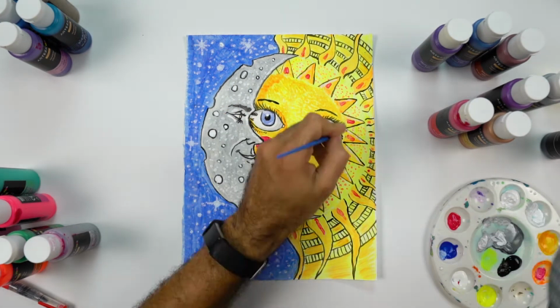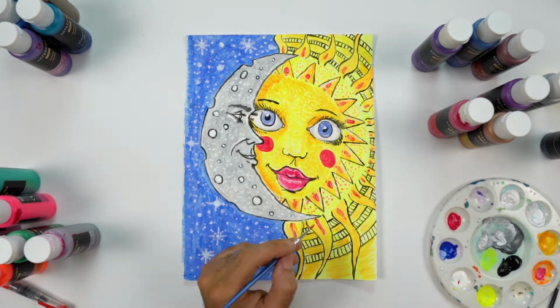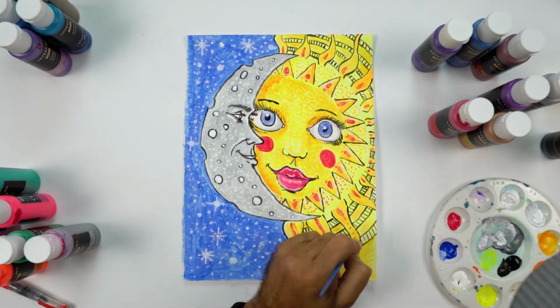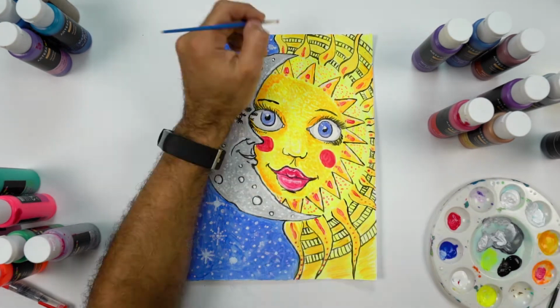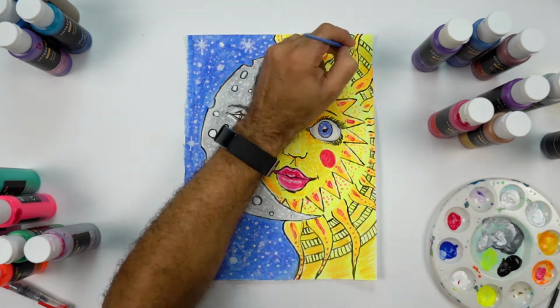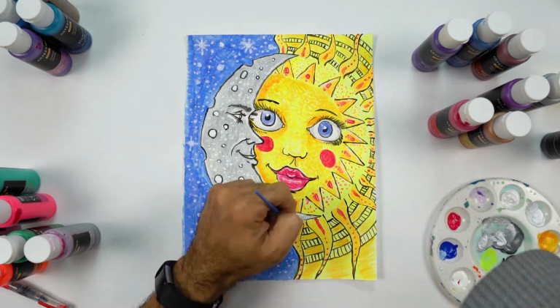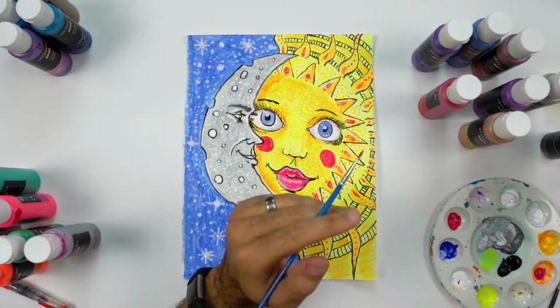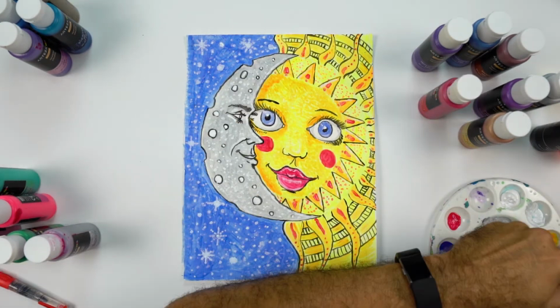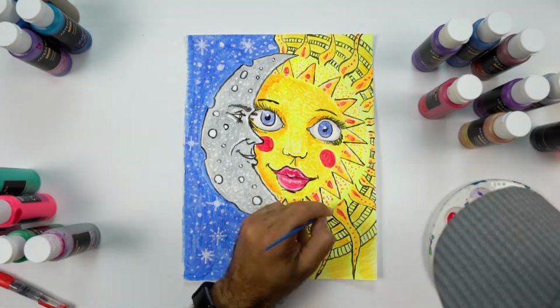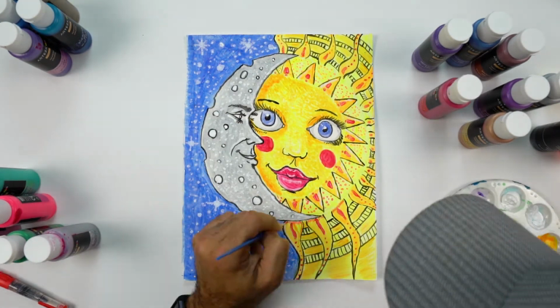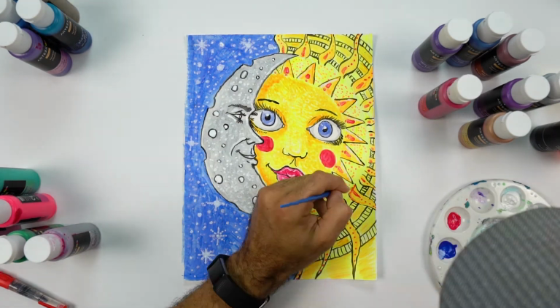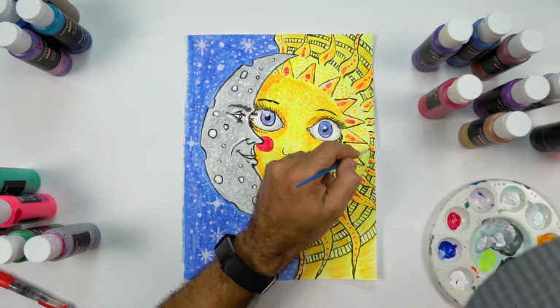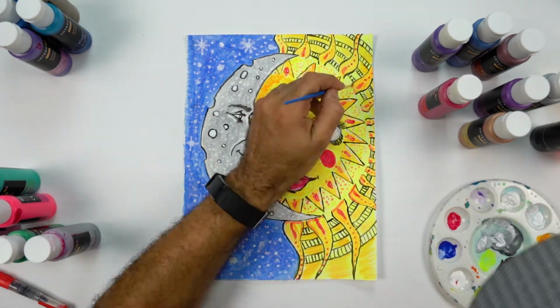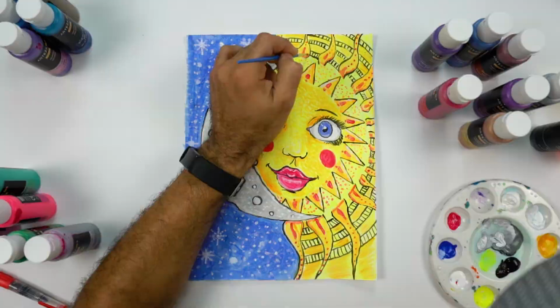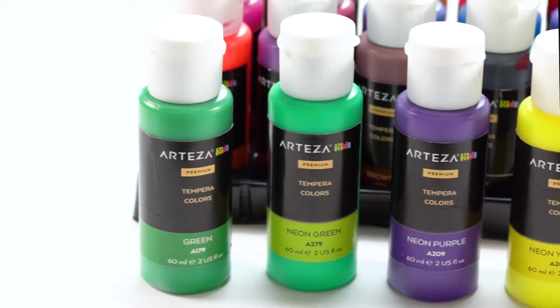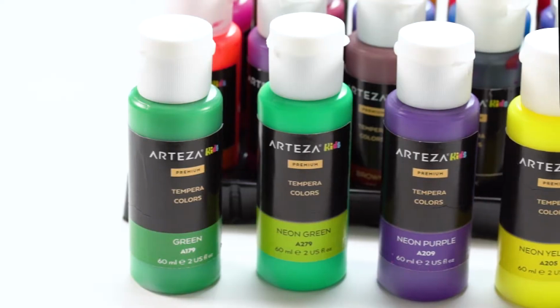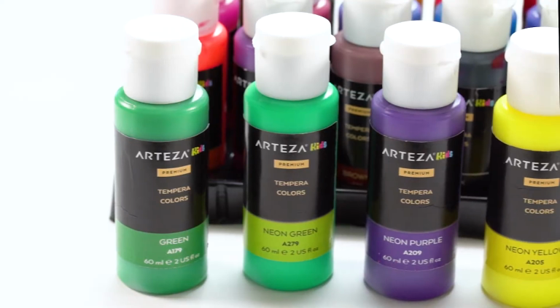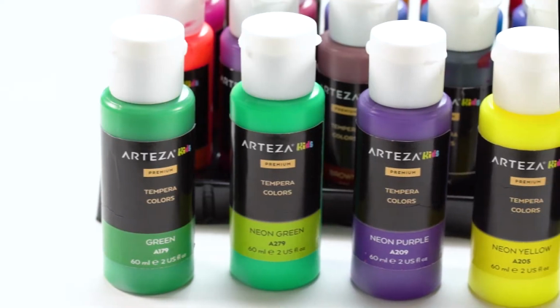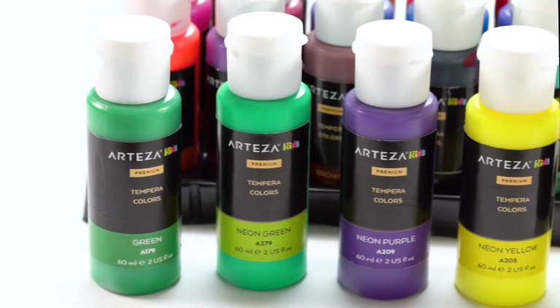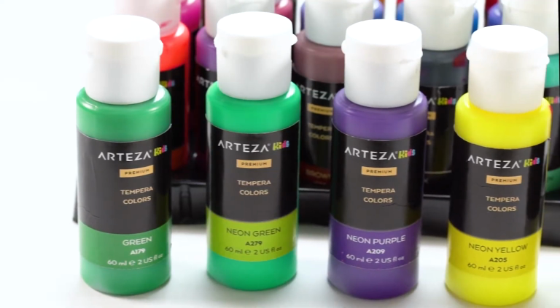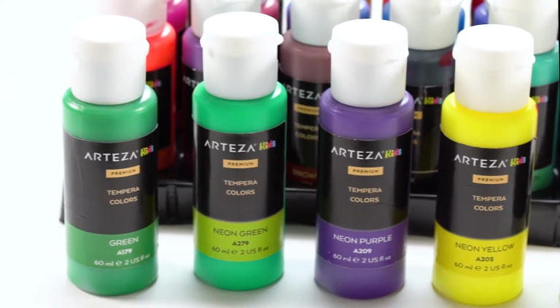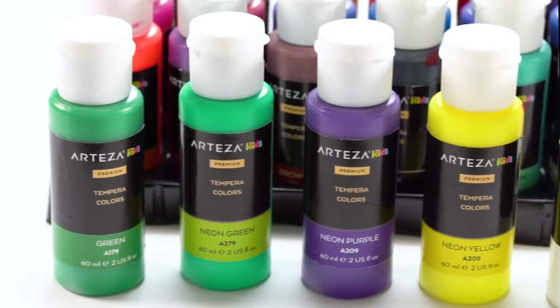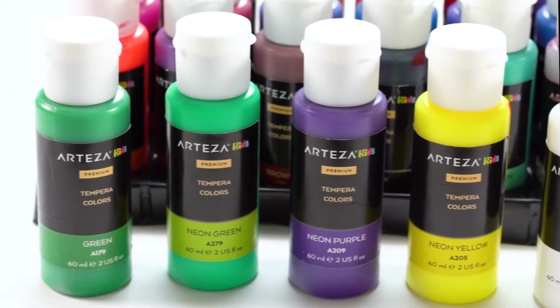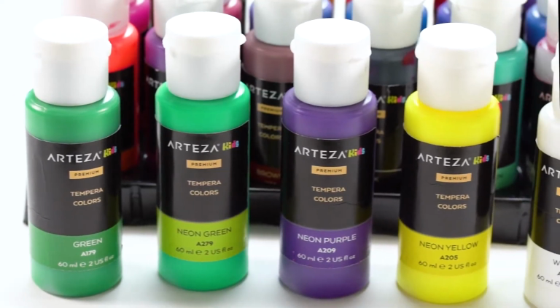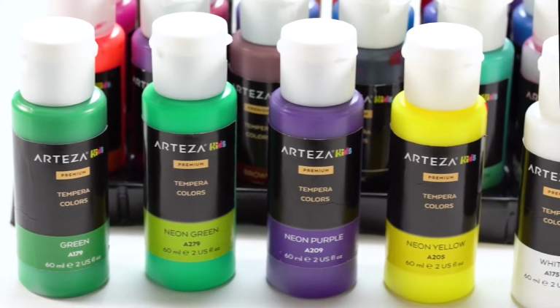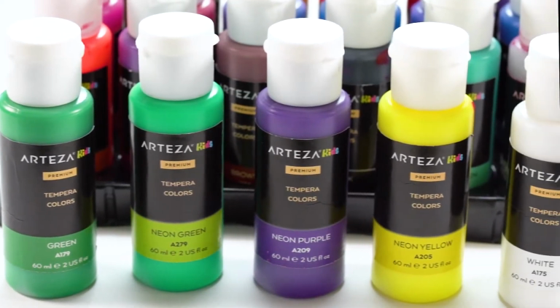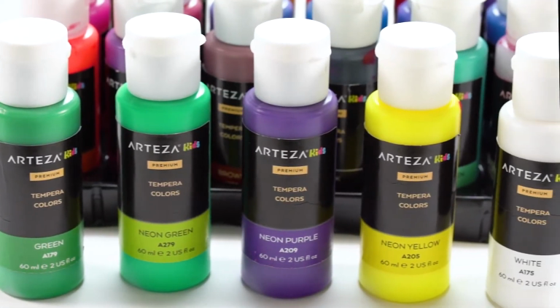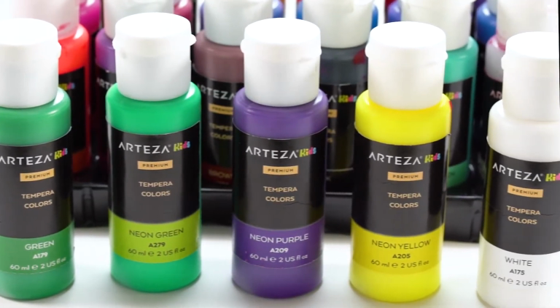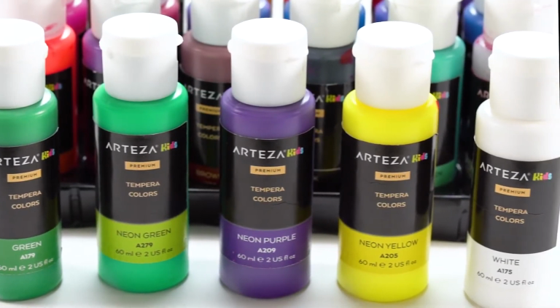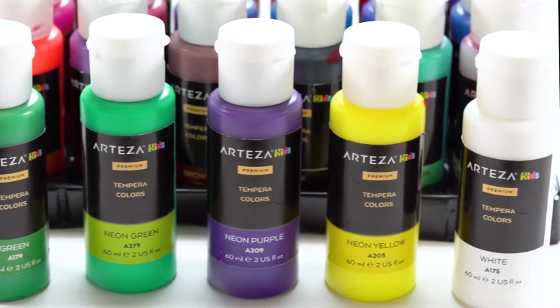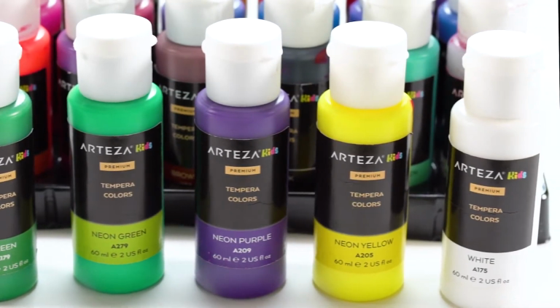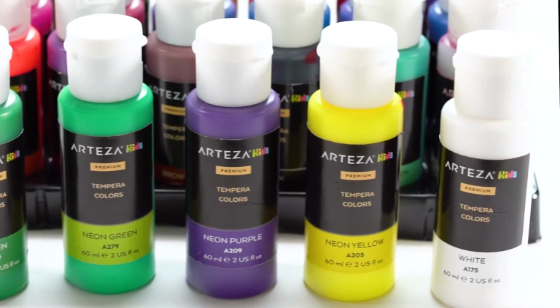The colors are rich, vibrant, and consistent, and dries to a matte finish.